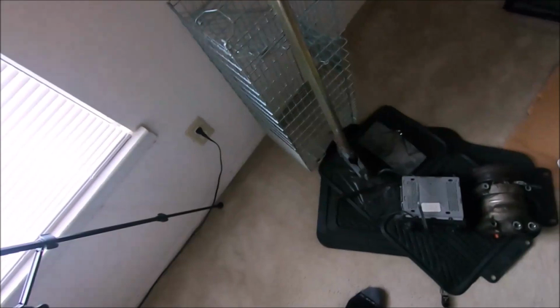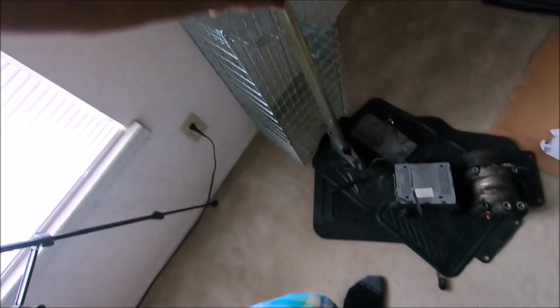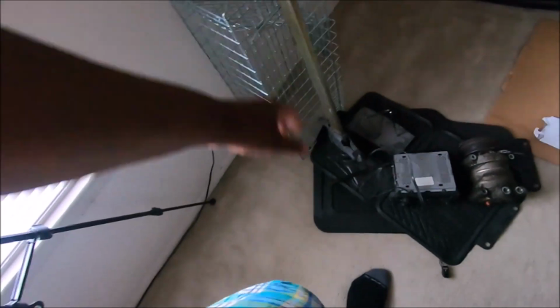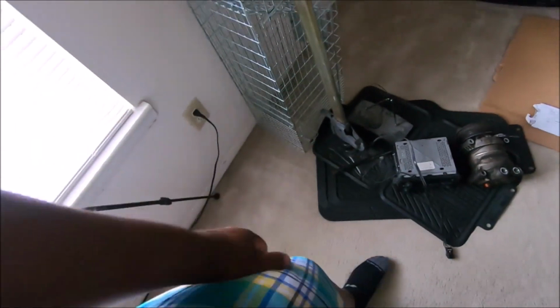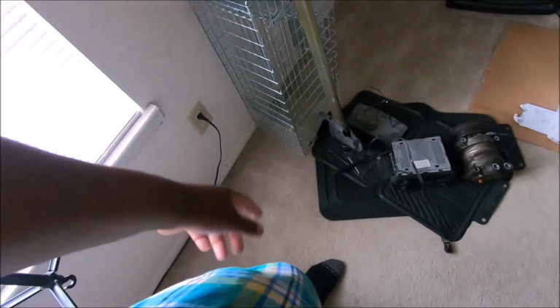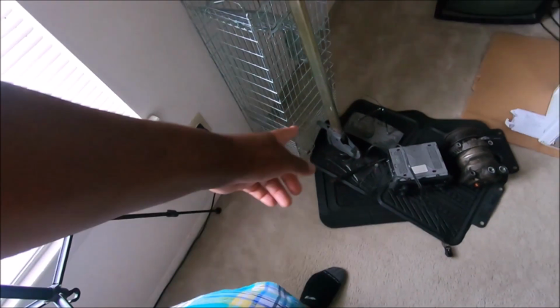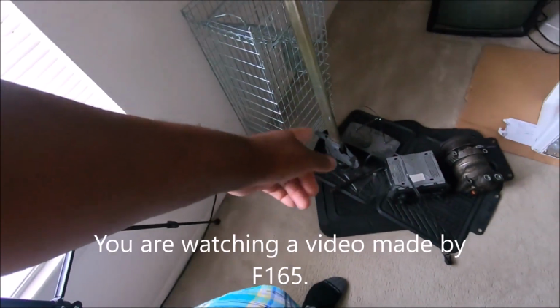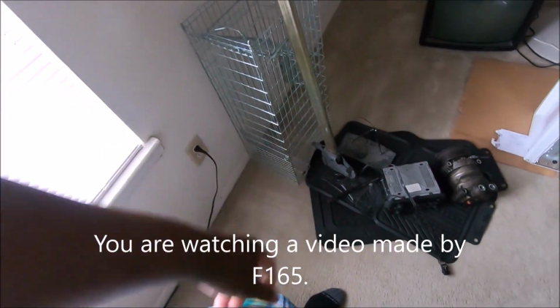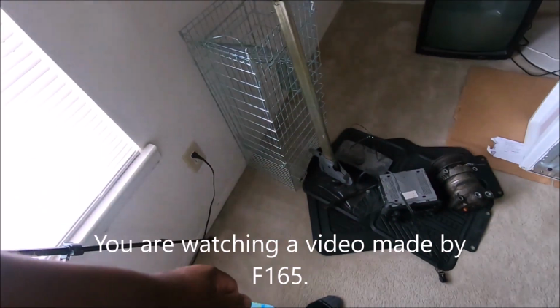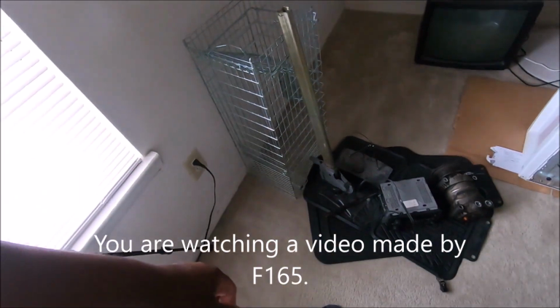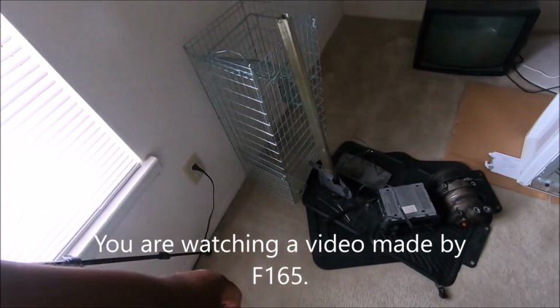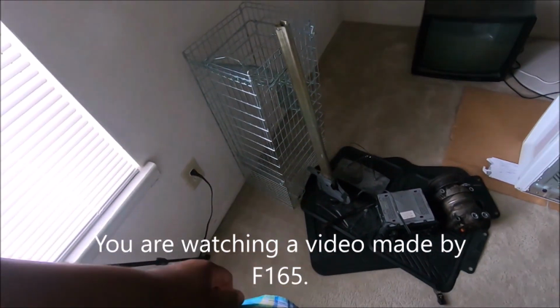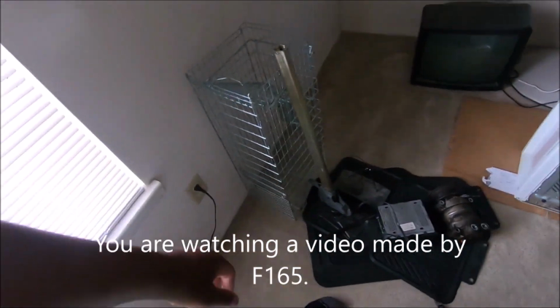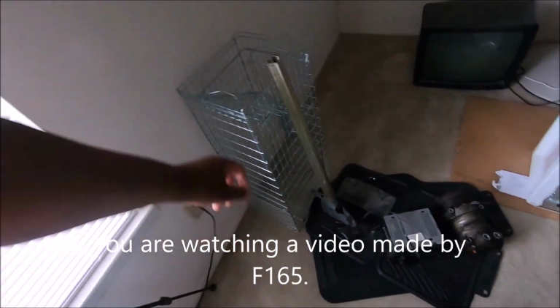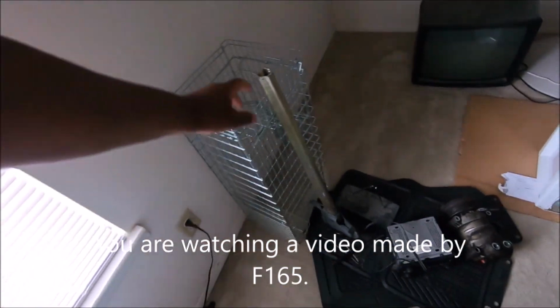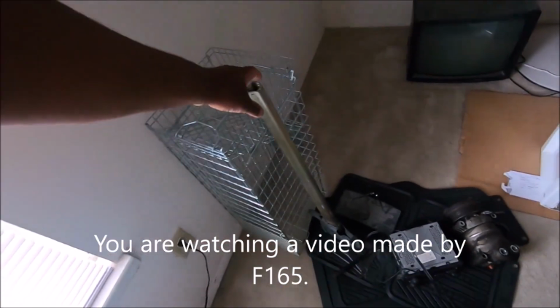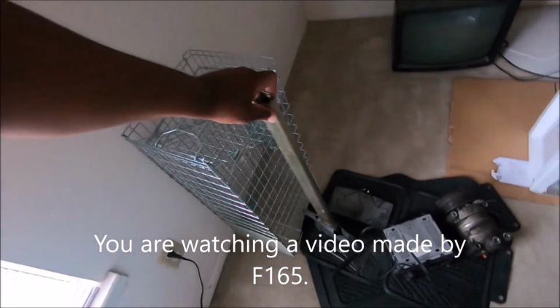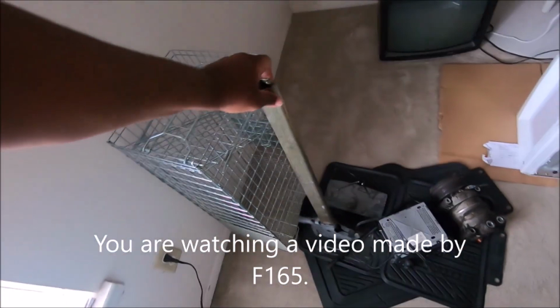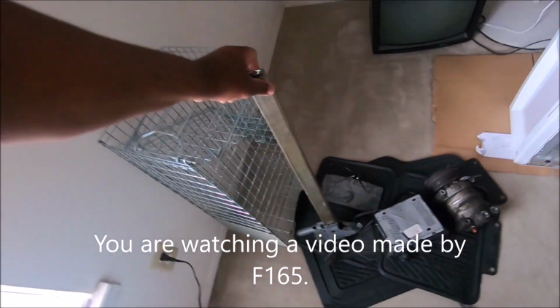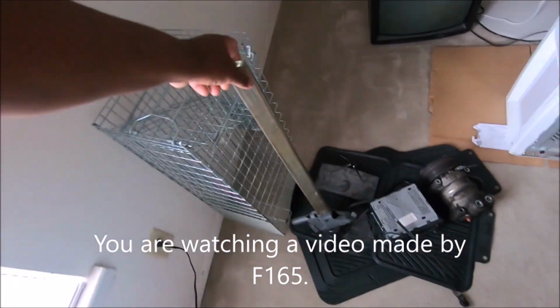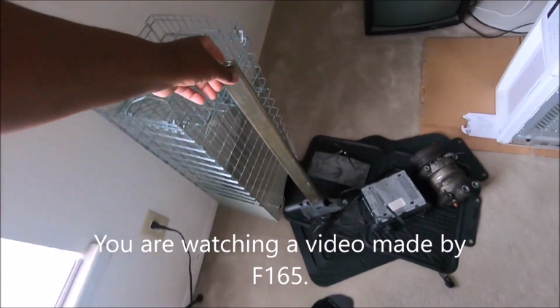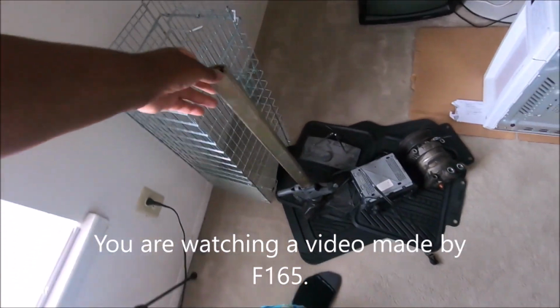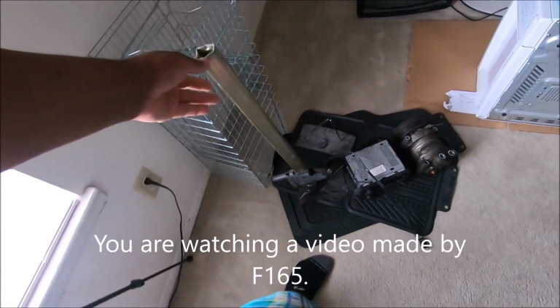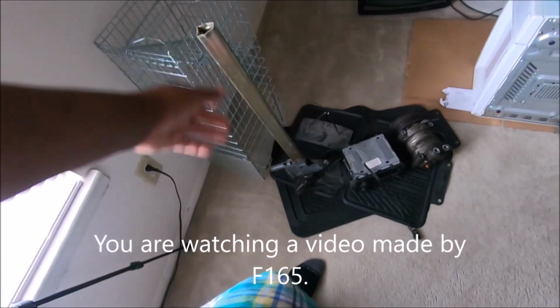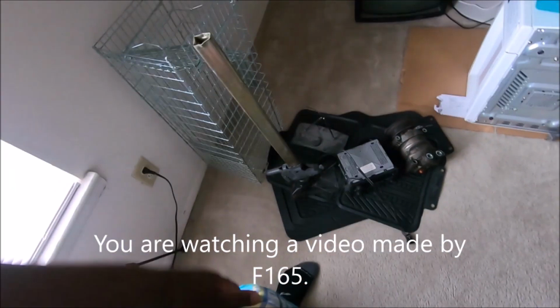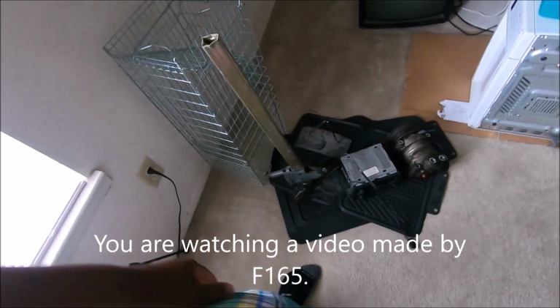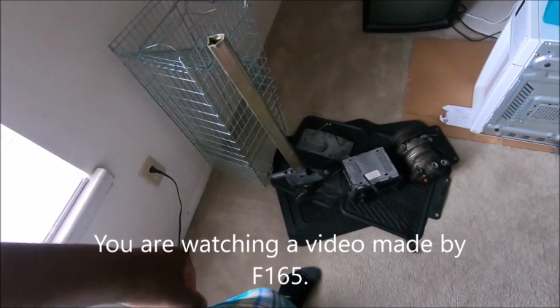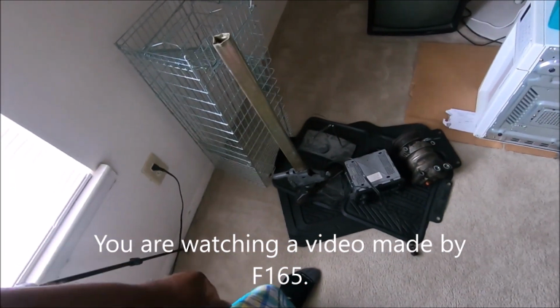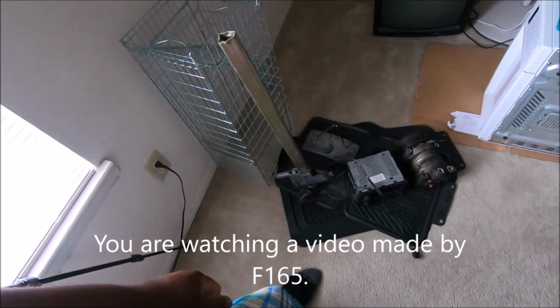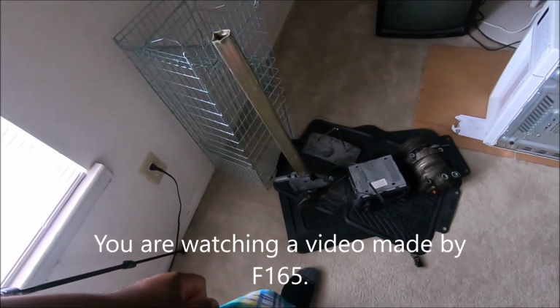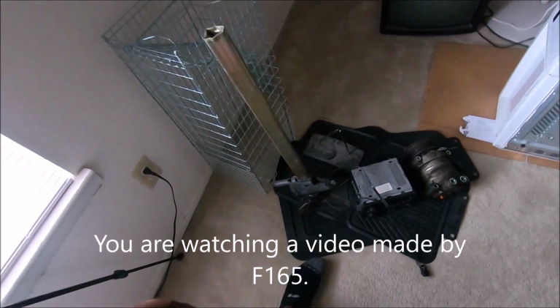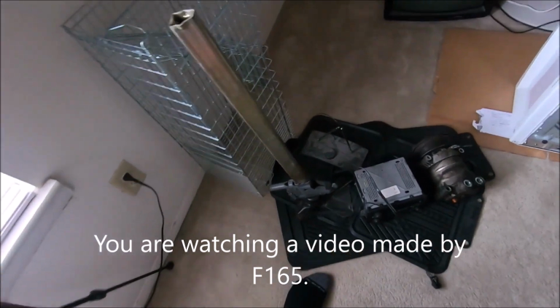This is a jack I bought at a pull-apart some years ago. I just thought it was cool to have a bumper jack.